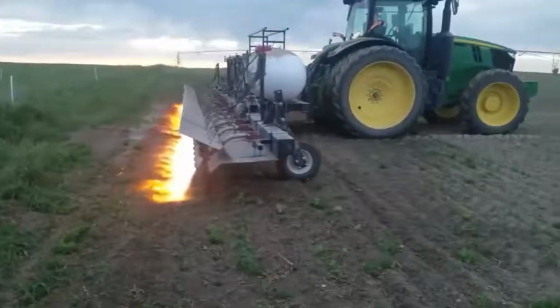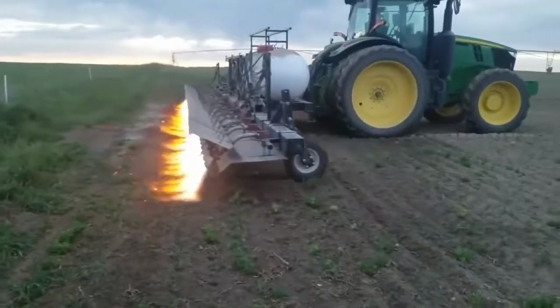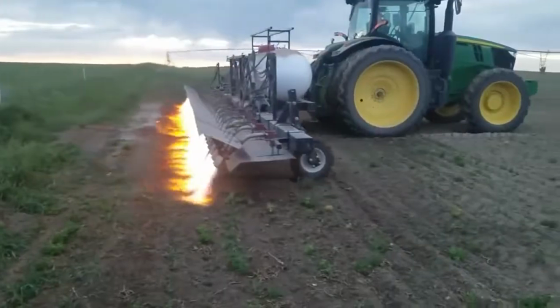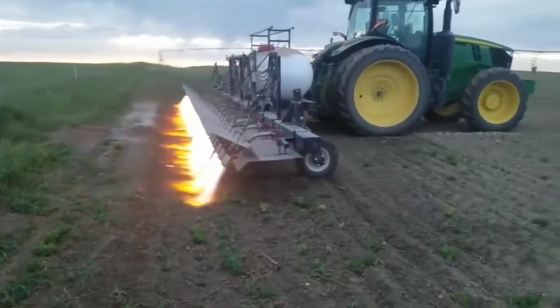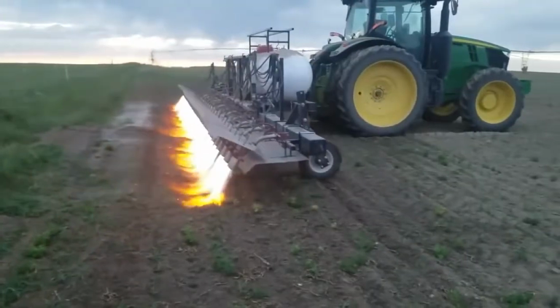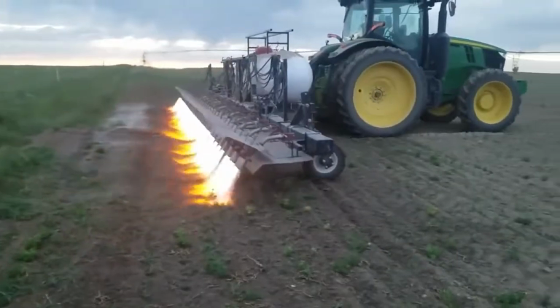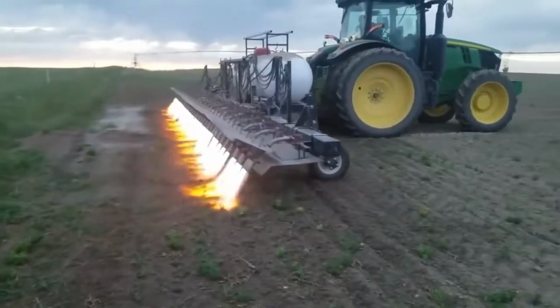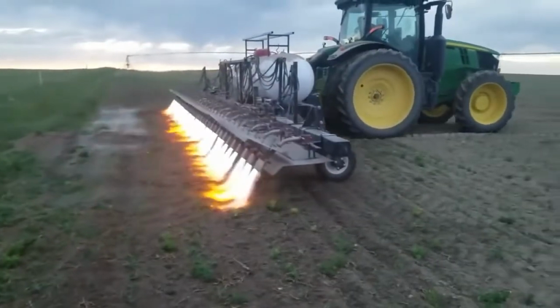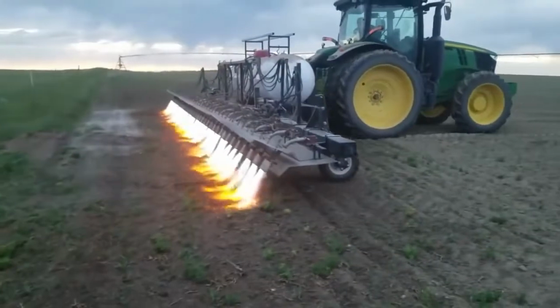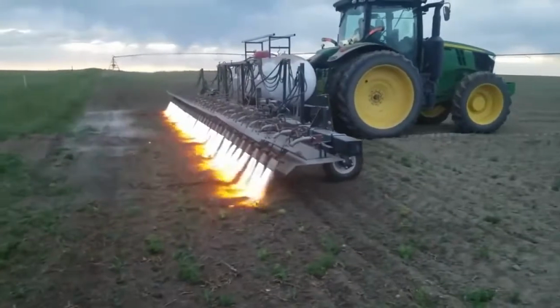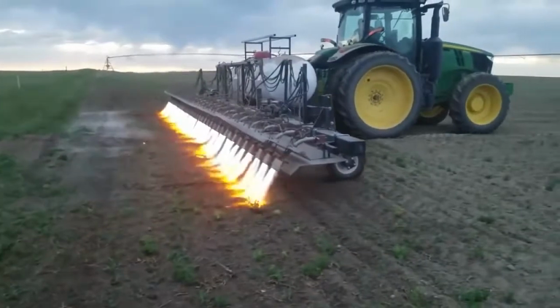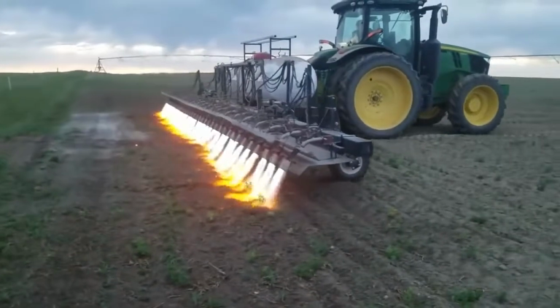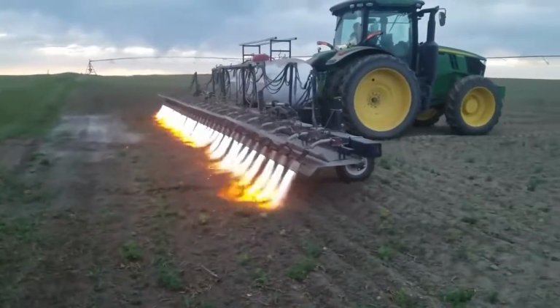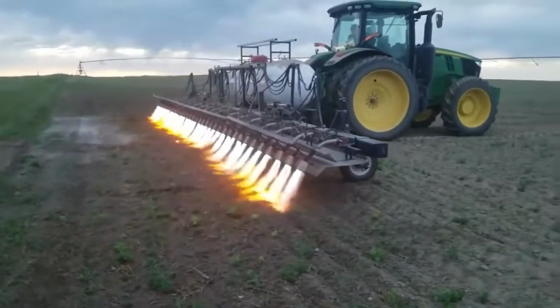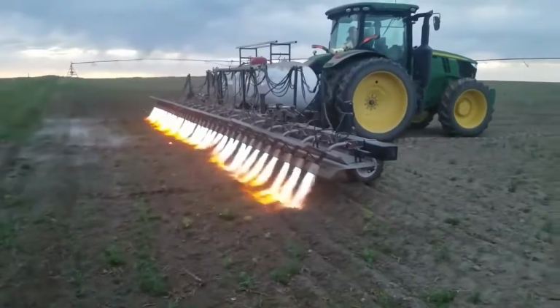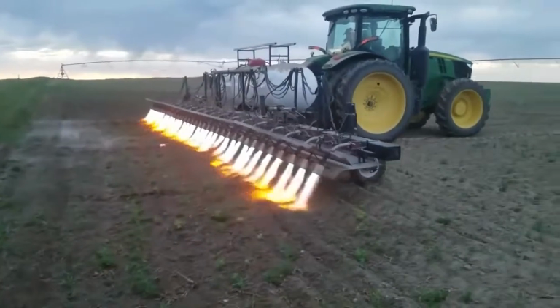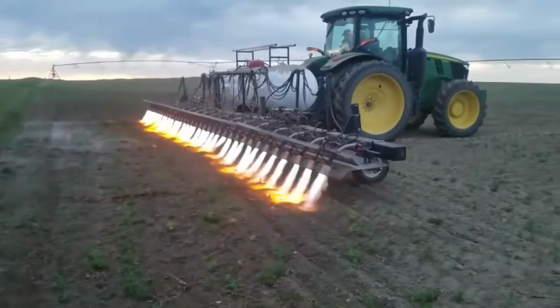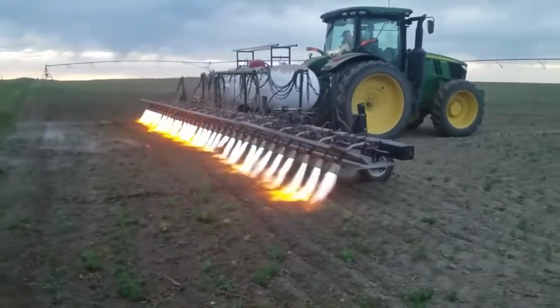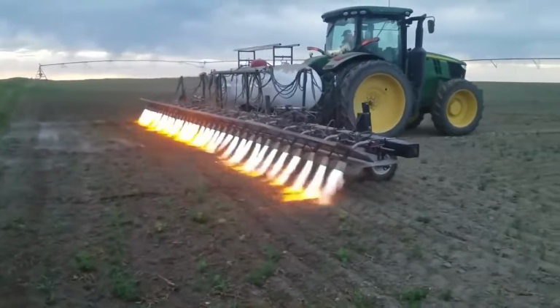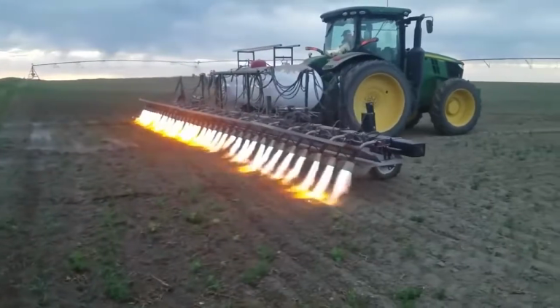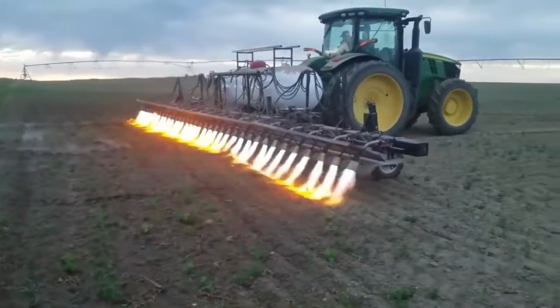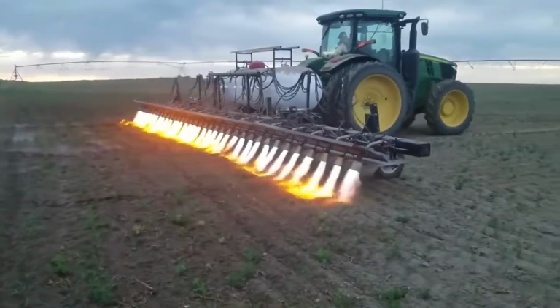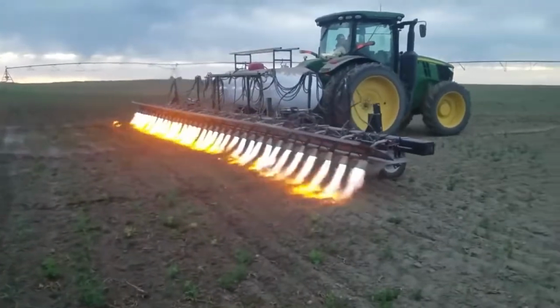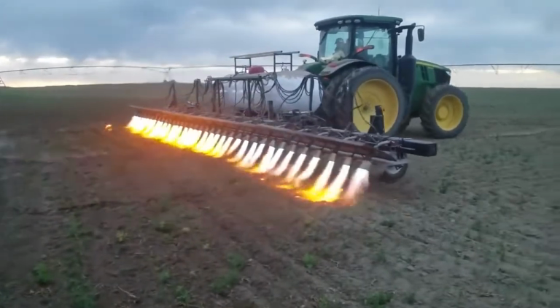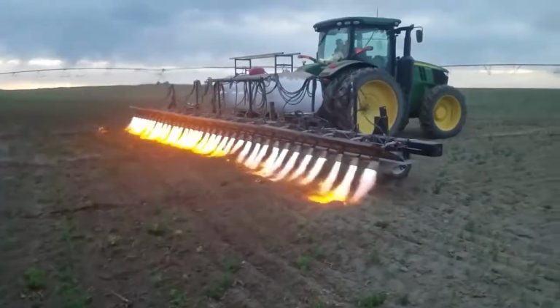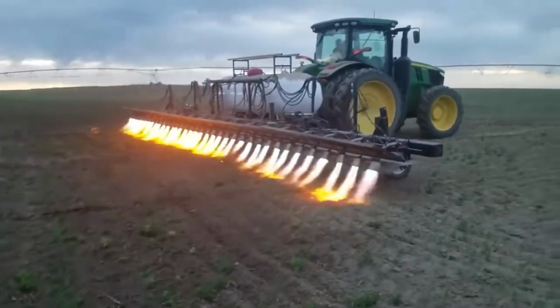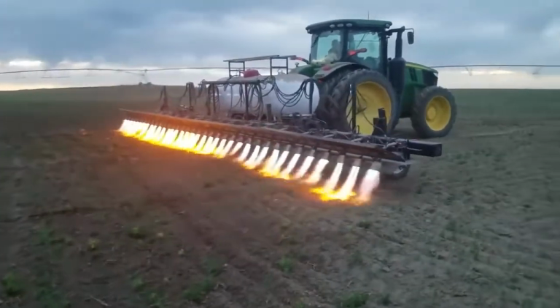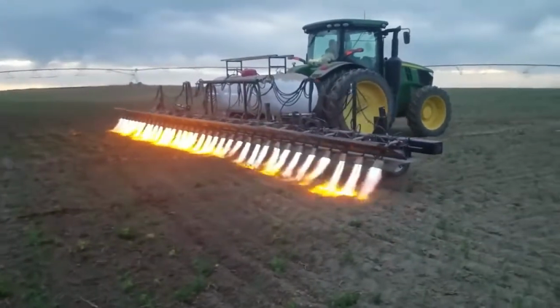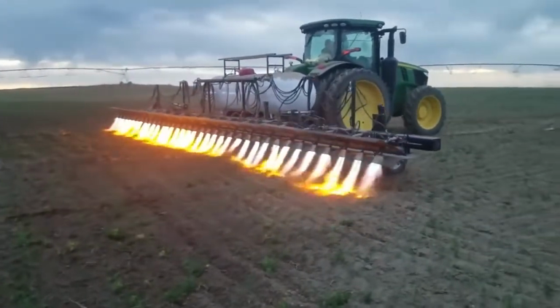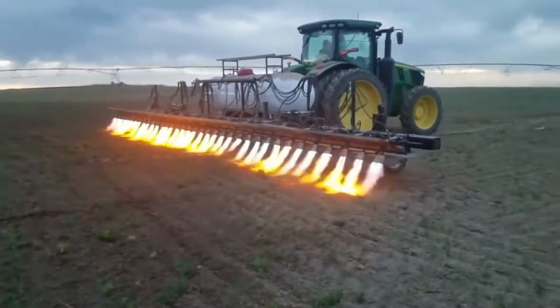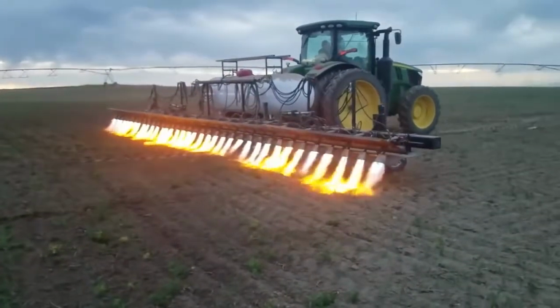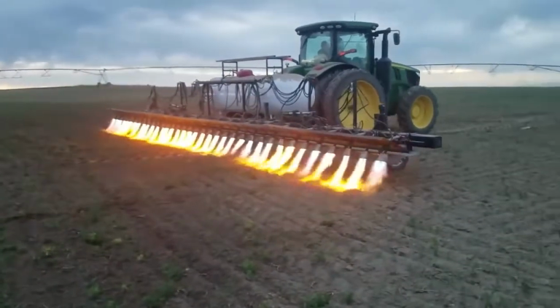This is flame weed control, where farmers use tanks of propane to burn unwanted pests or weeds.